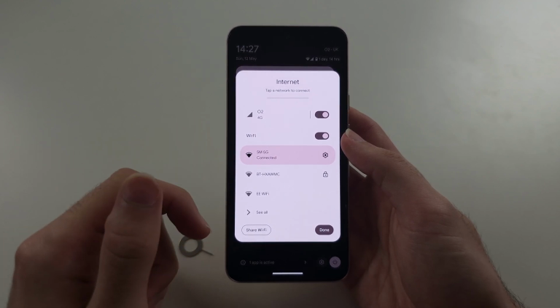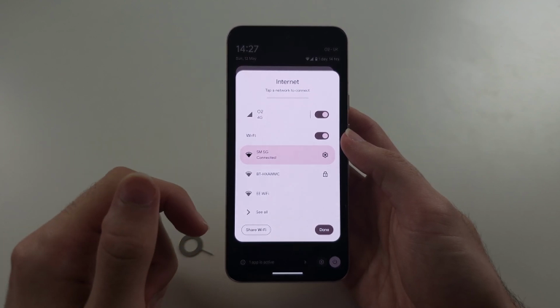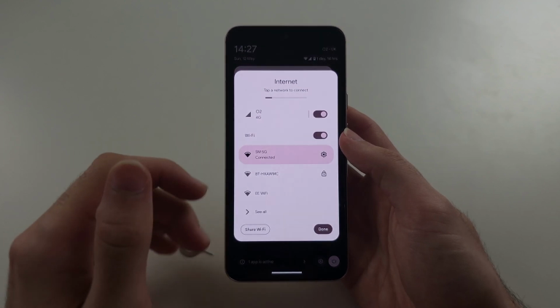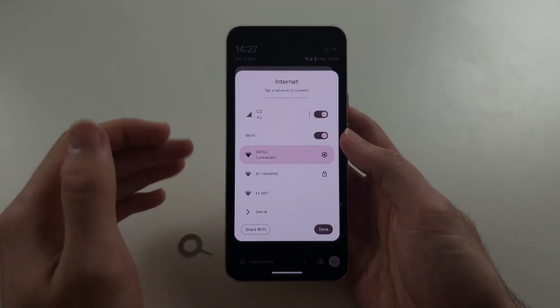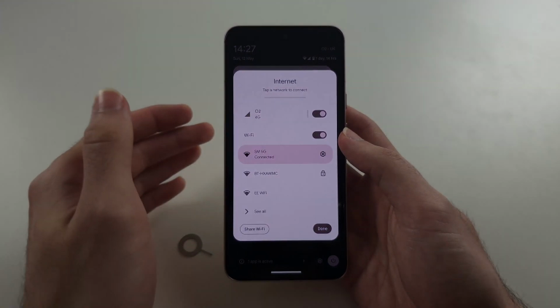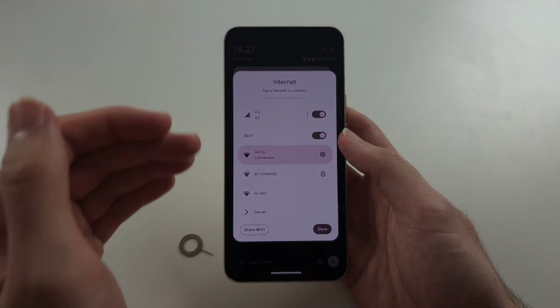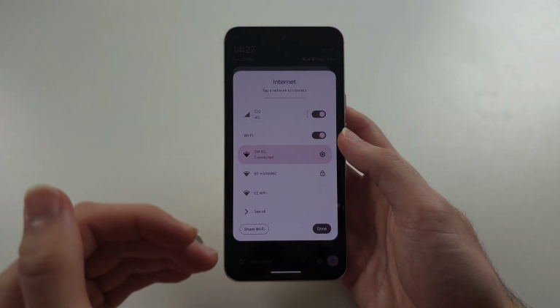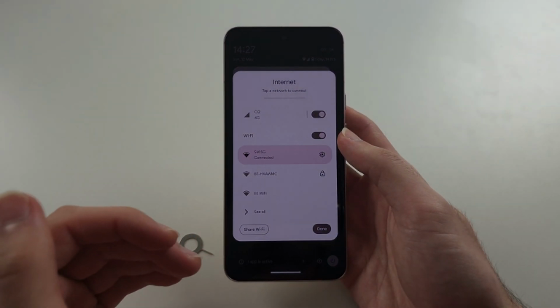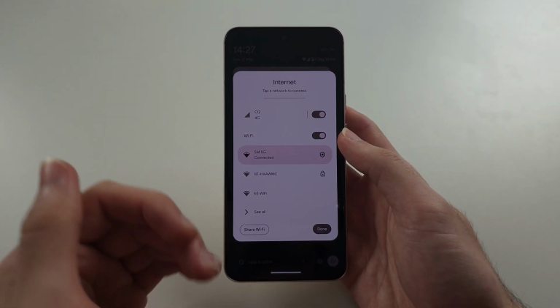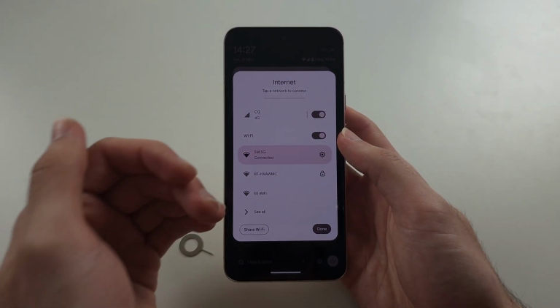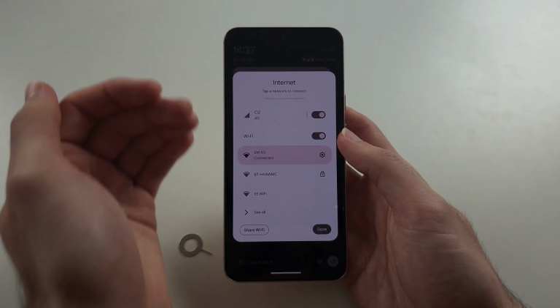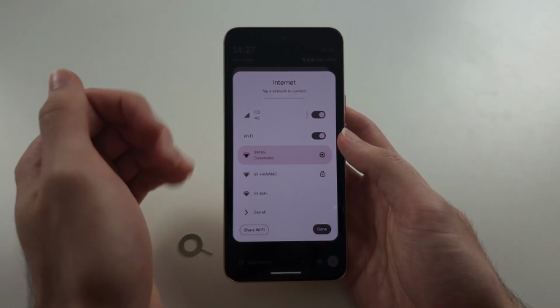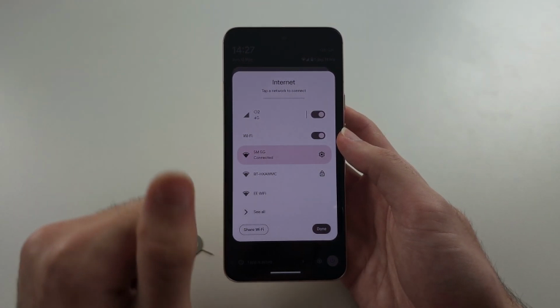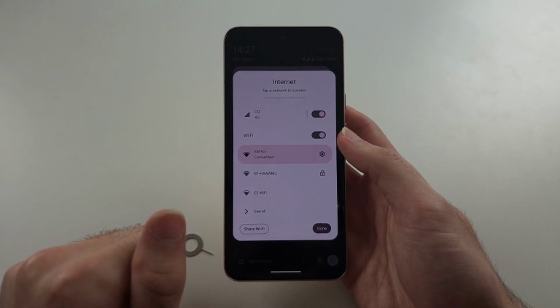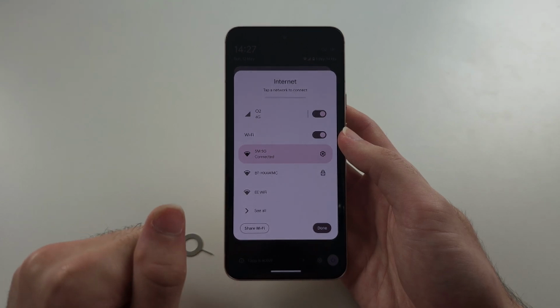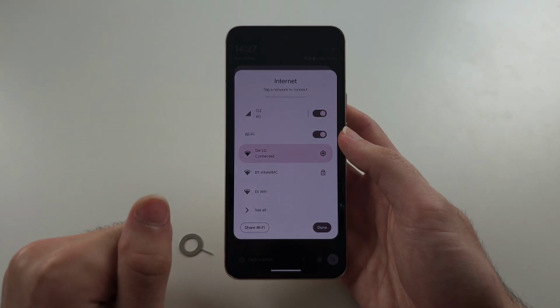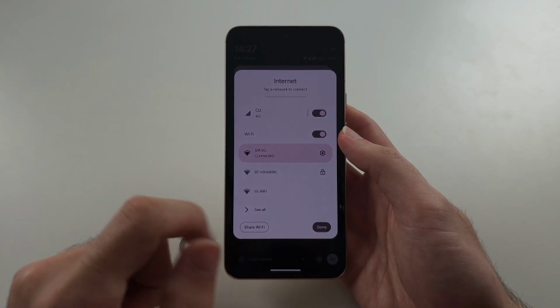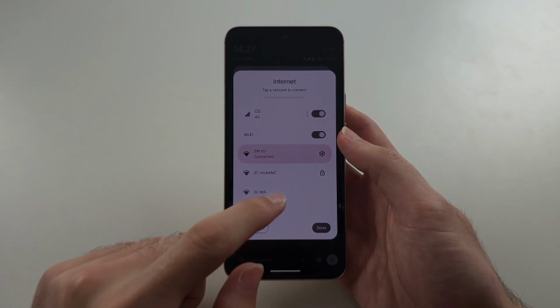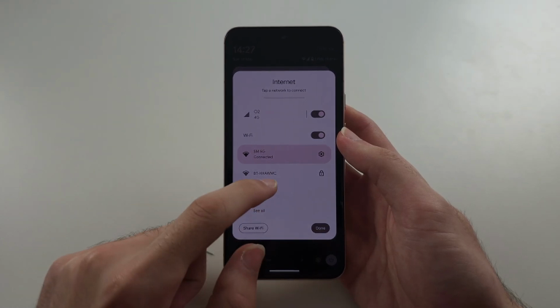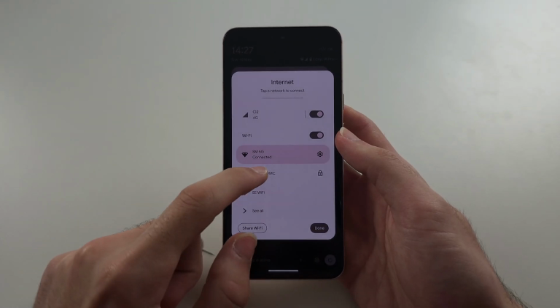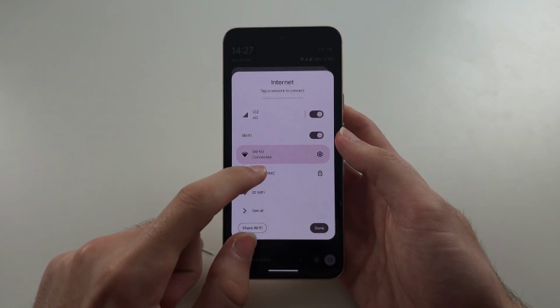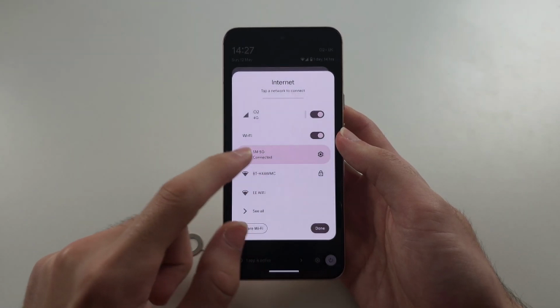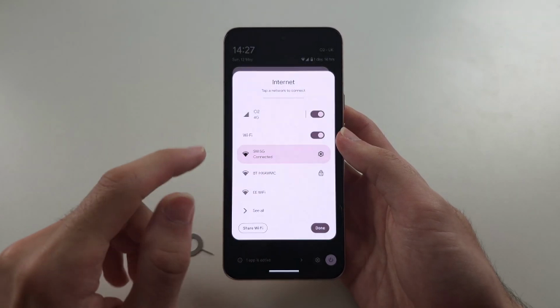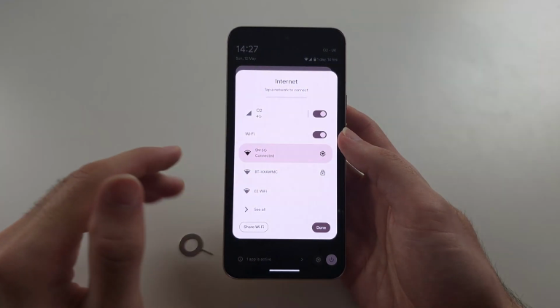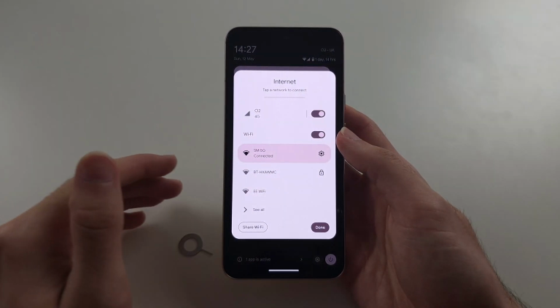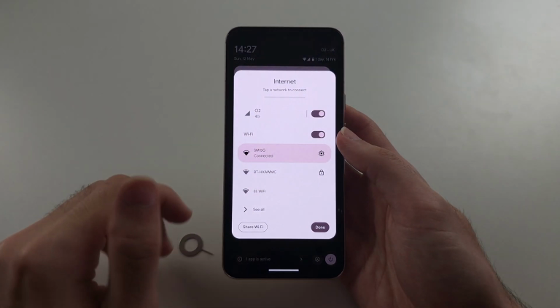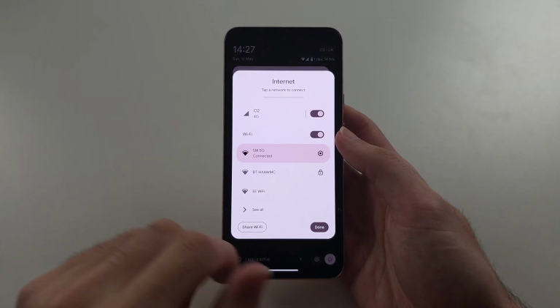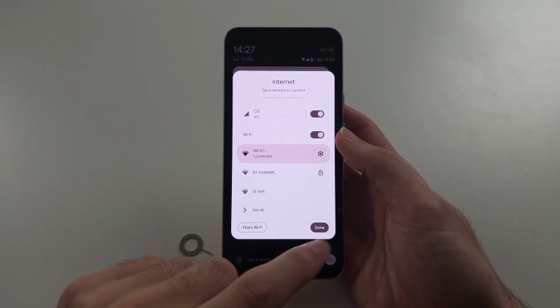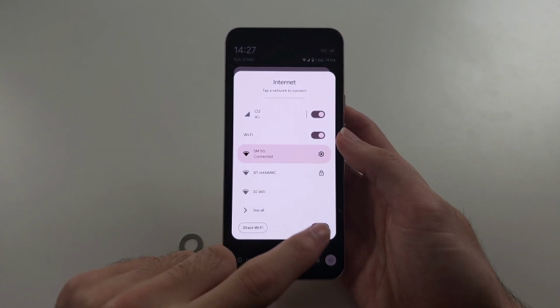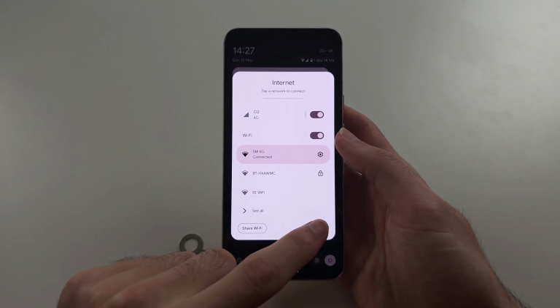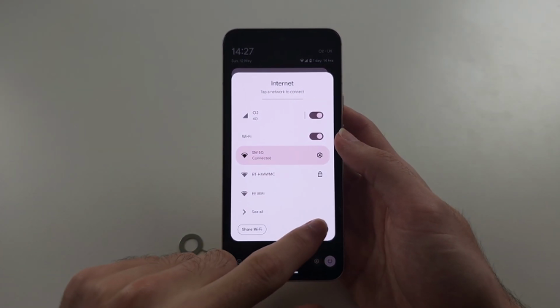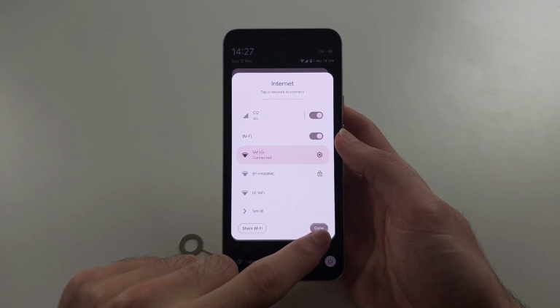Request them to unlock the phone to all carriers. They may charge money for this, or some will do it for free. Once it's done, you can put any SIM card in.